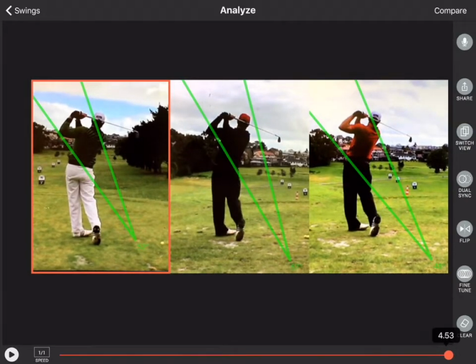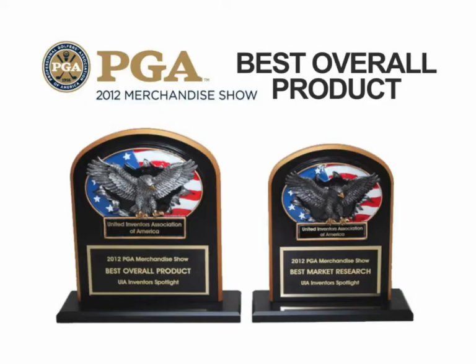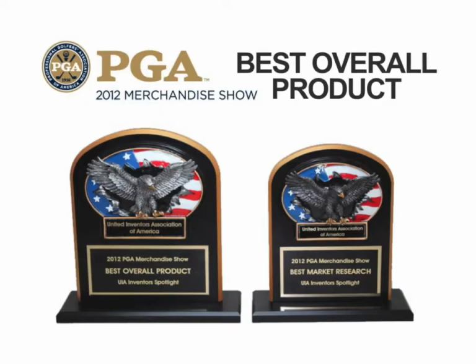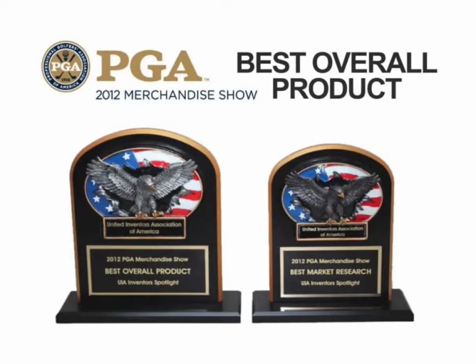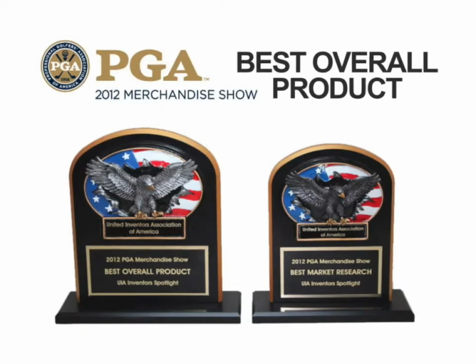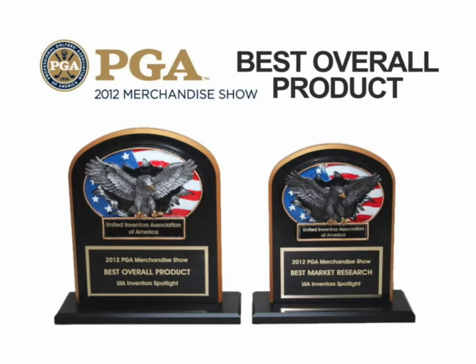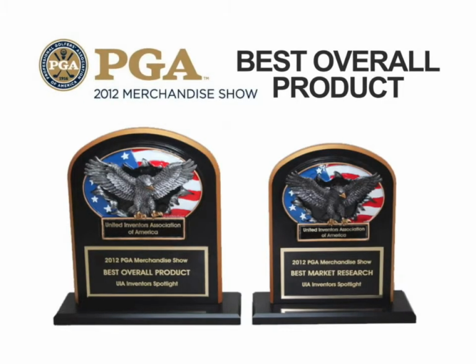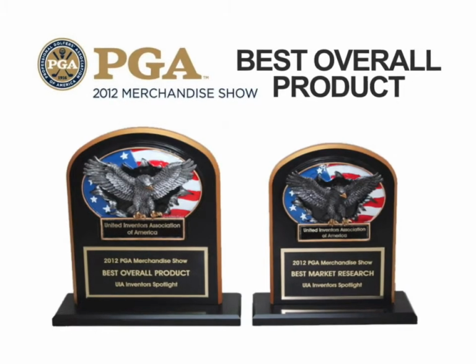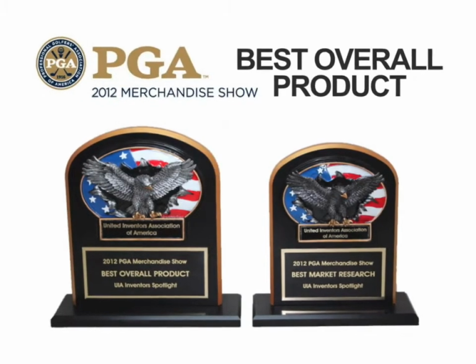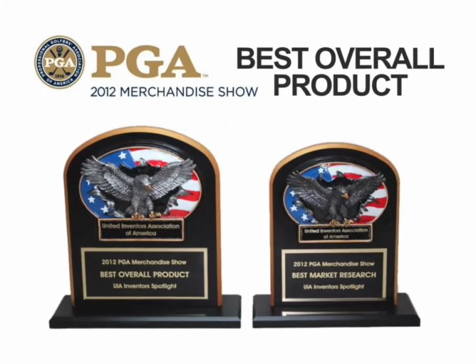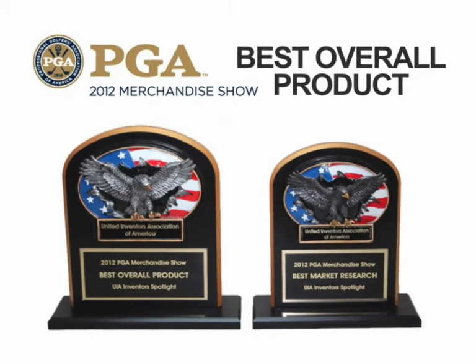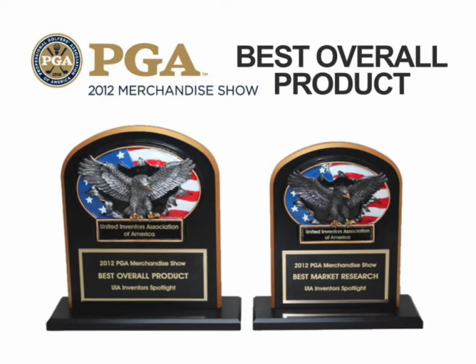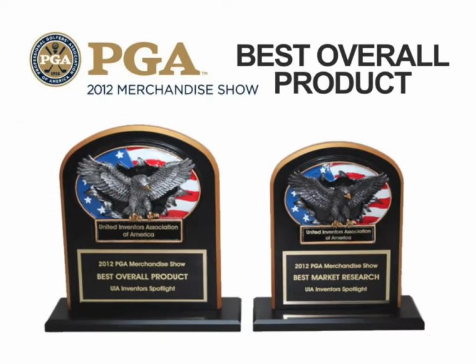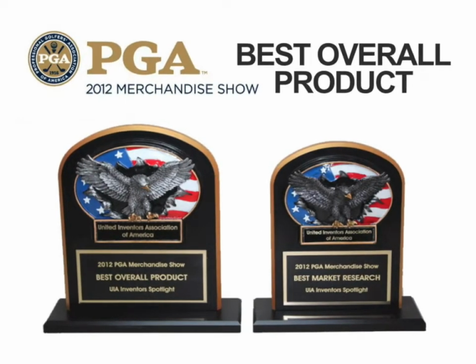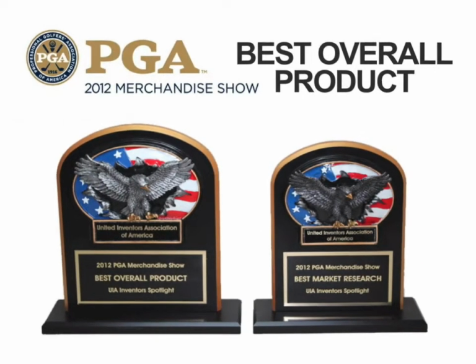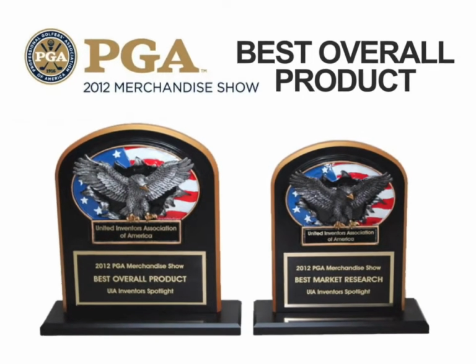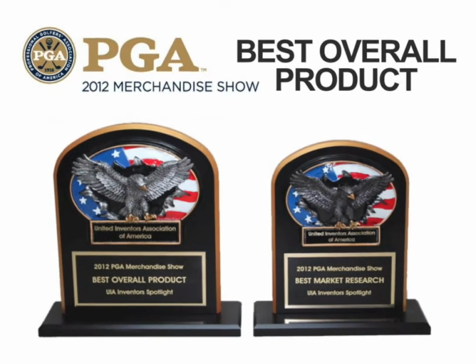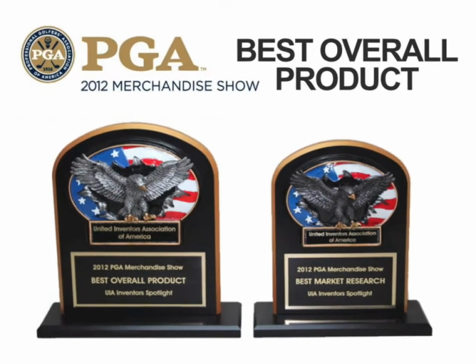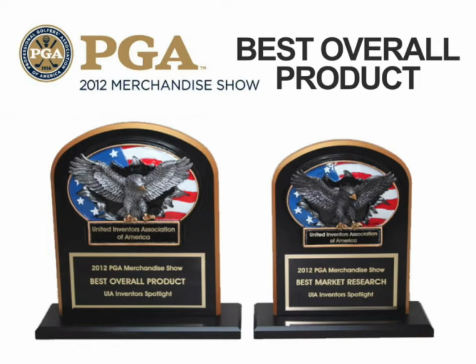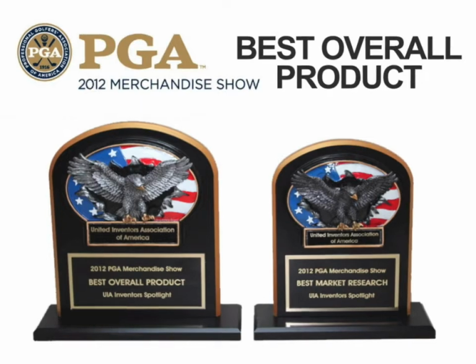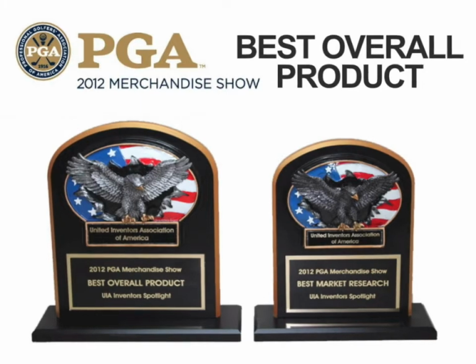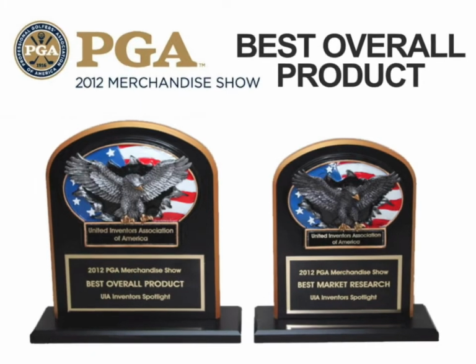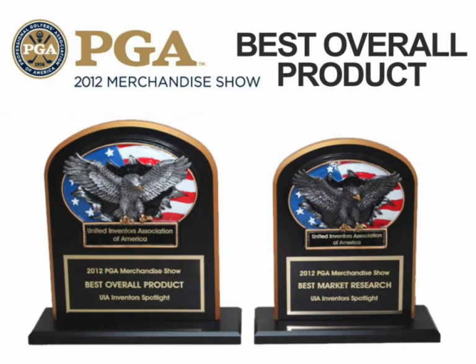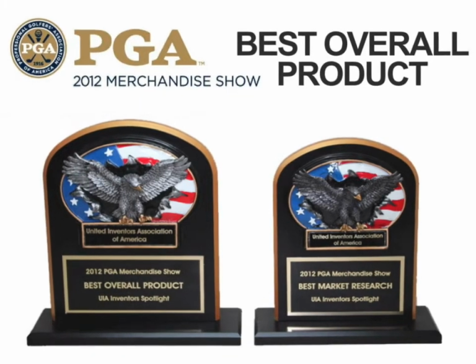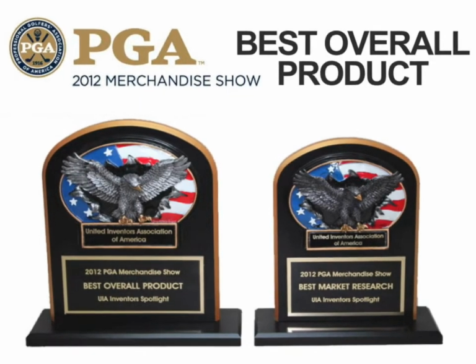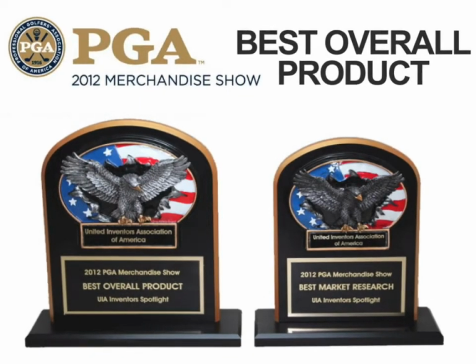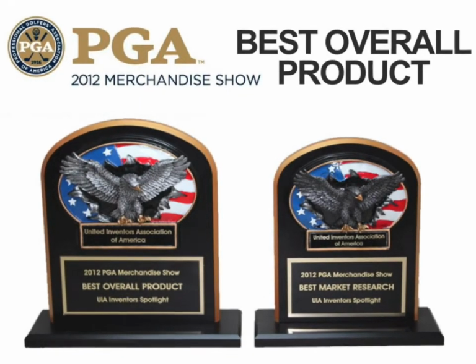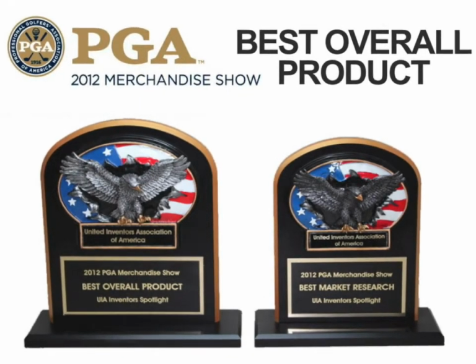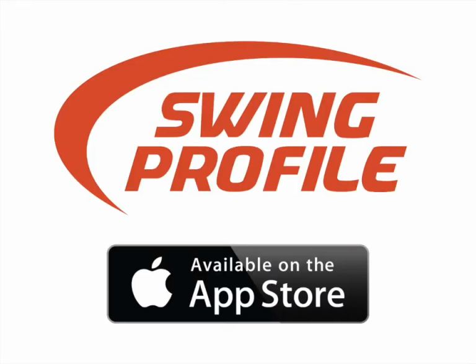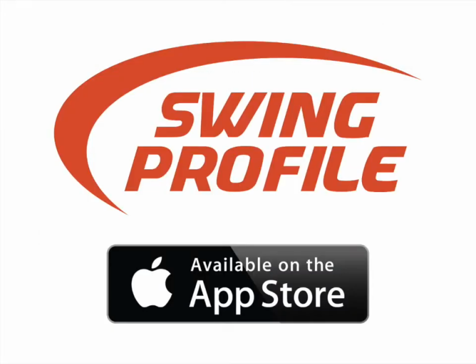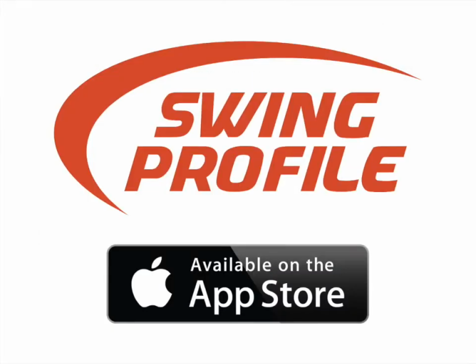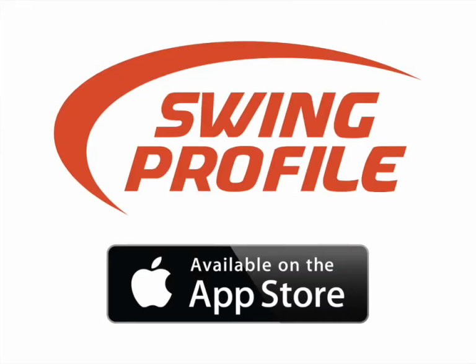Swing Profile received the best overall product and best market research at the Florida PGA show. Try it out now.